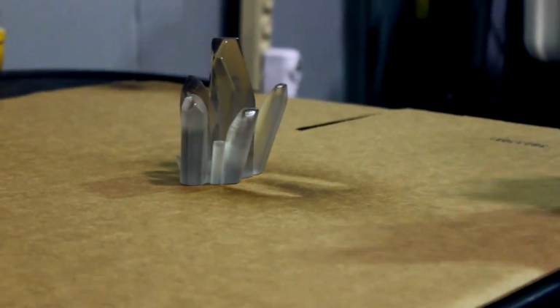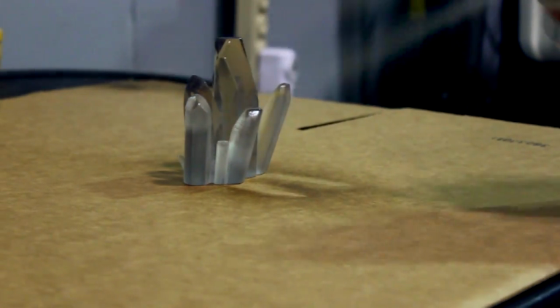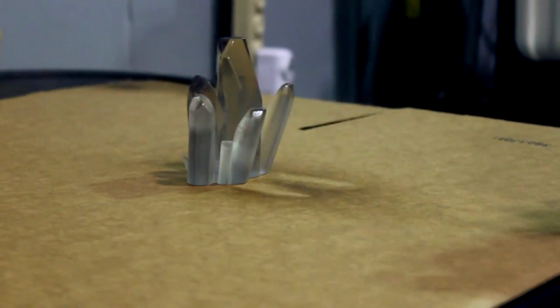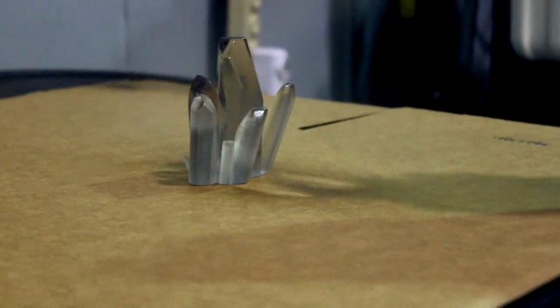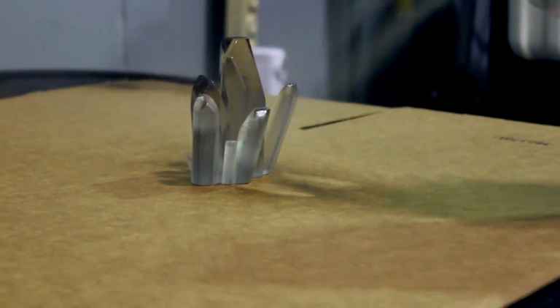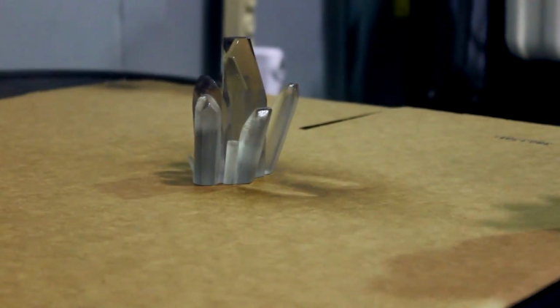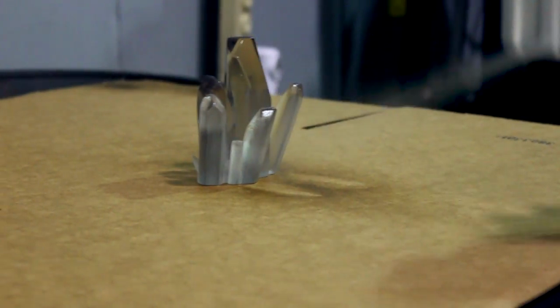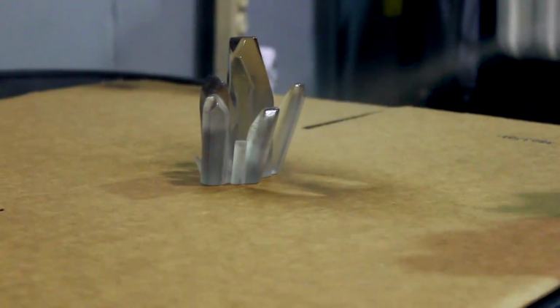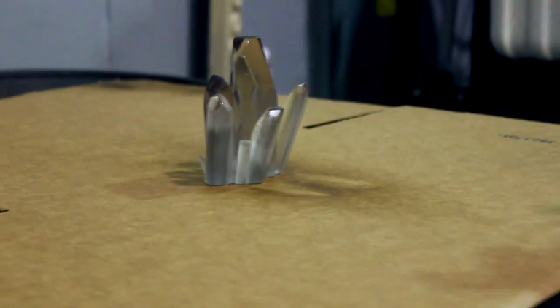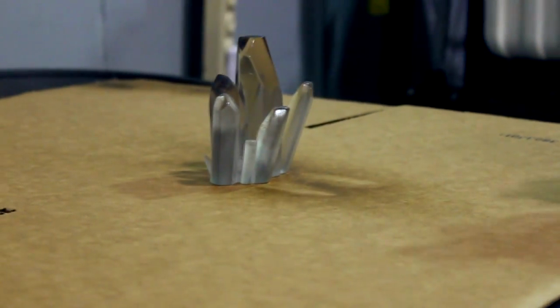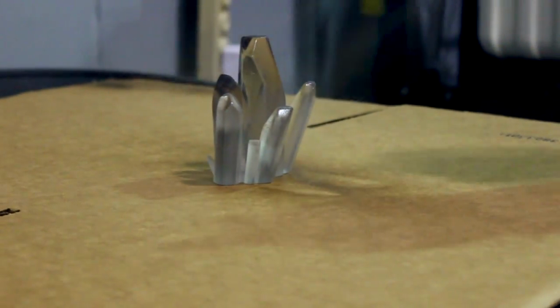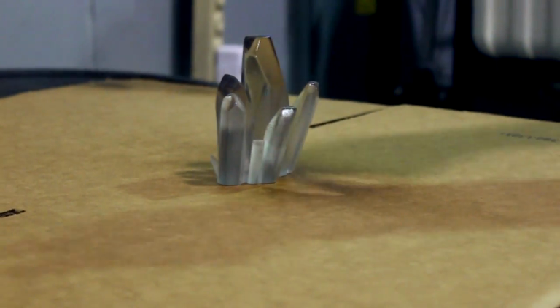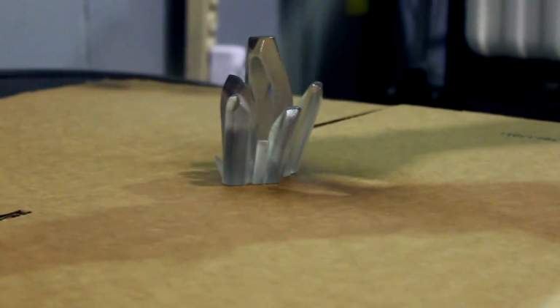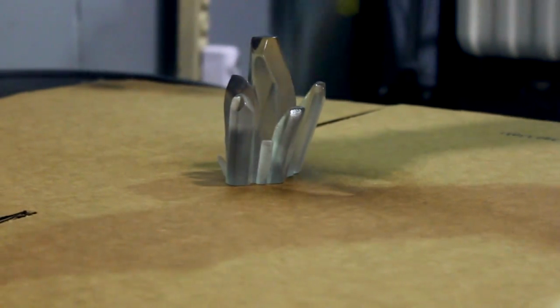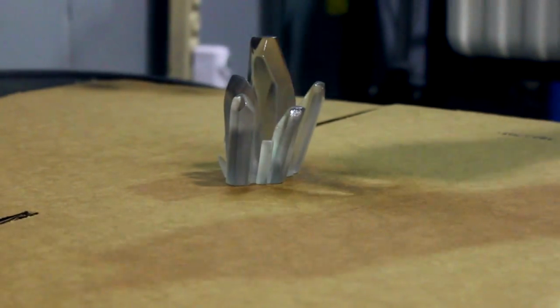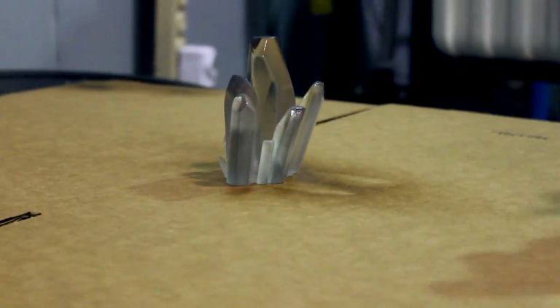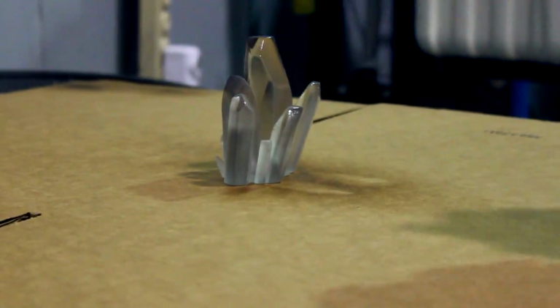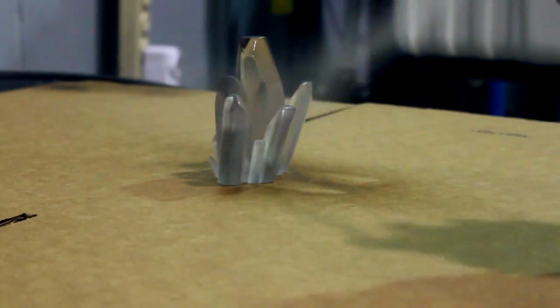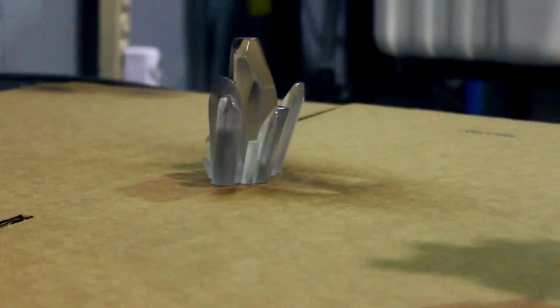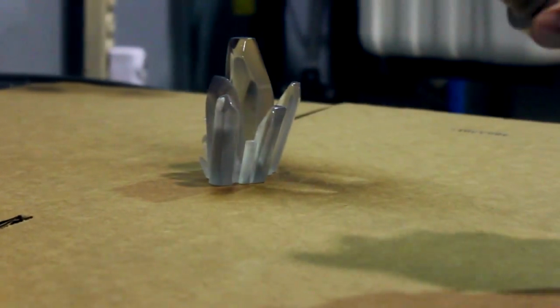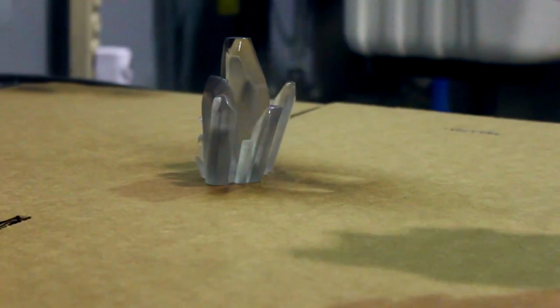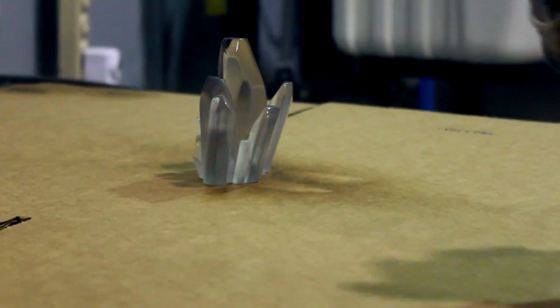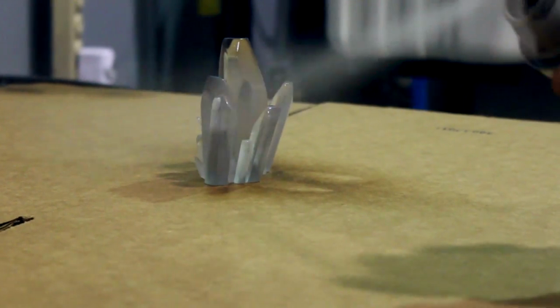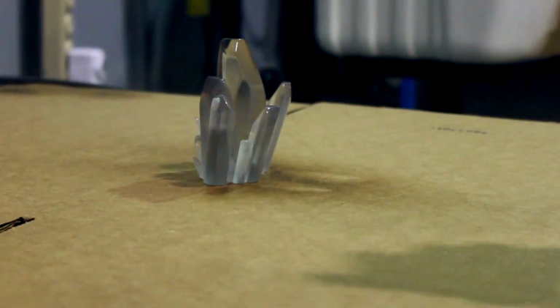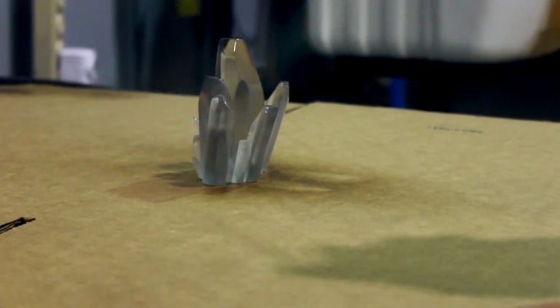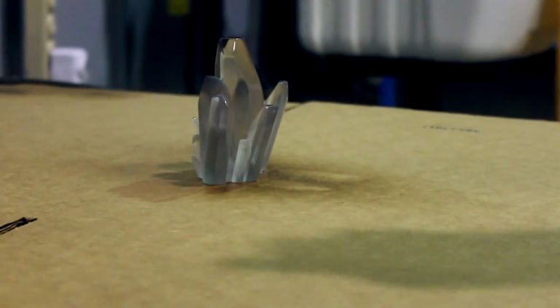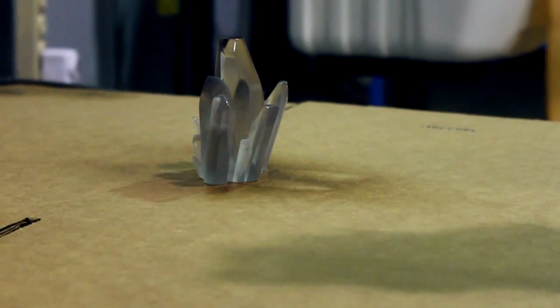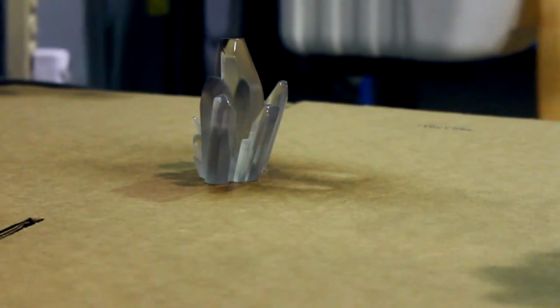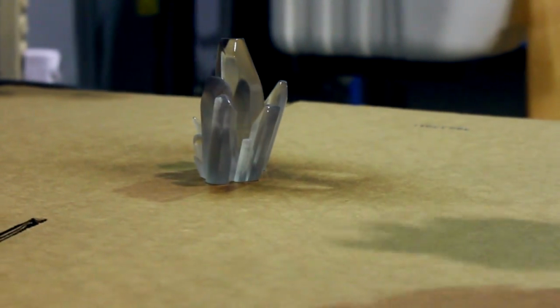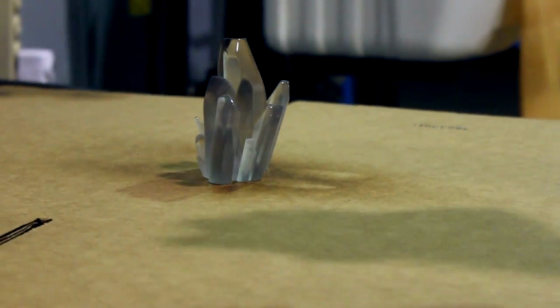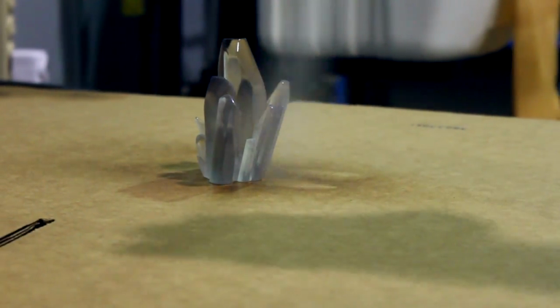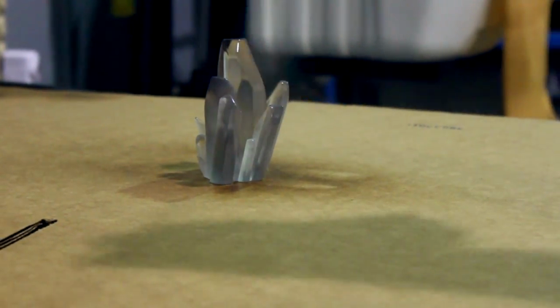To create the high gloss effect and give it that crystal look, we then clear coated the kryptonite.